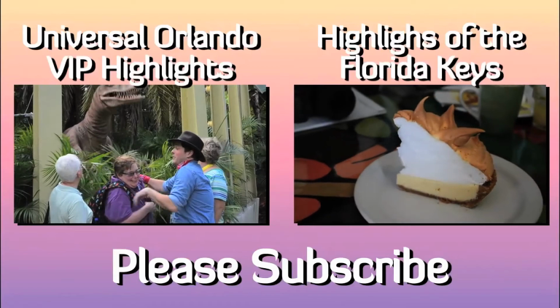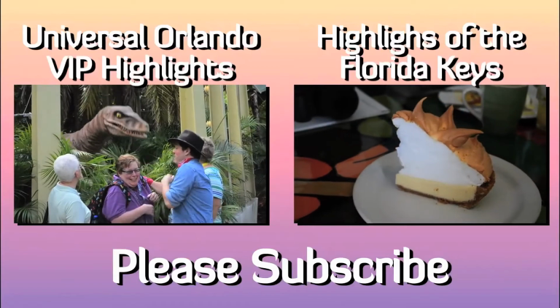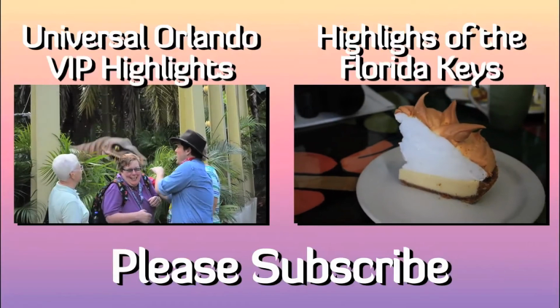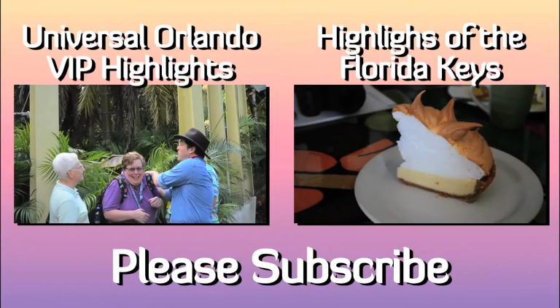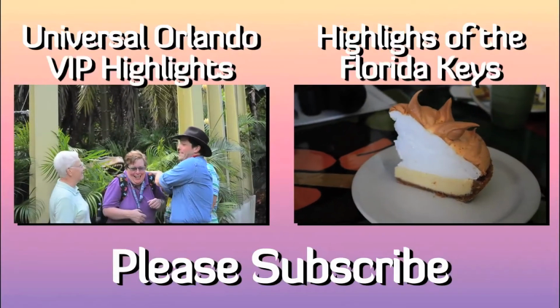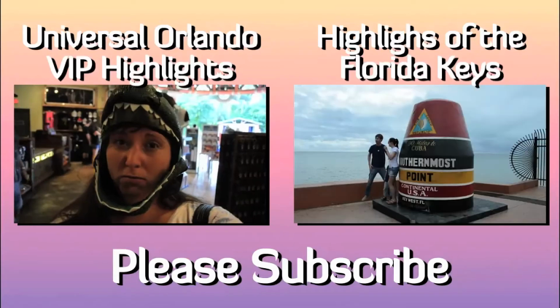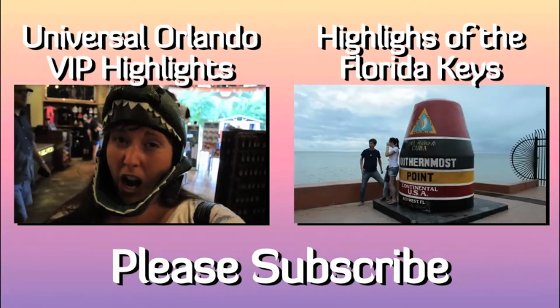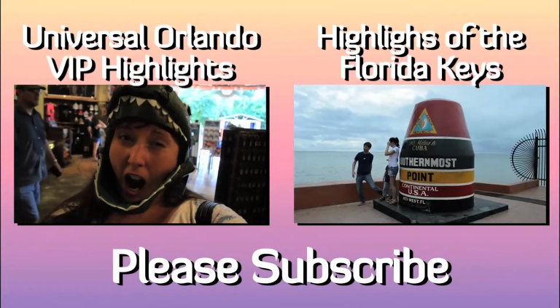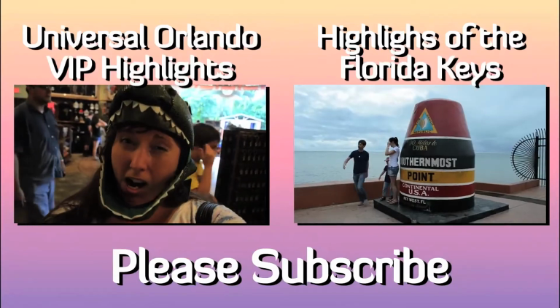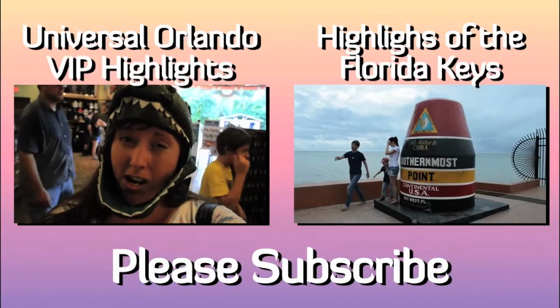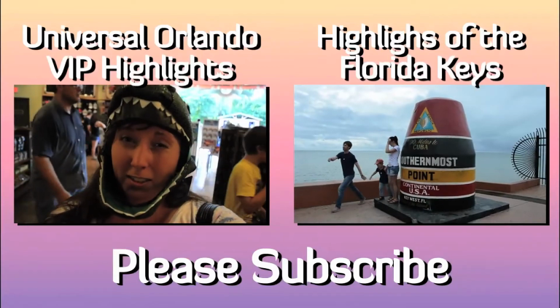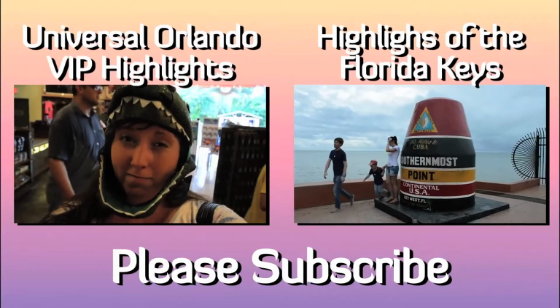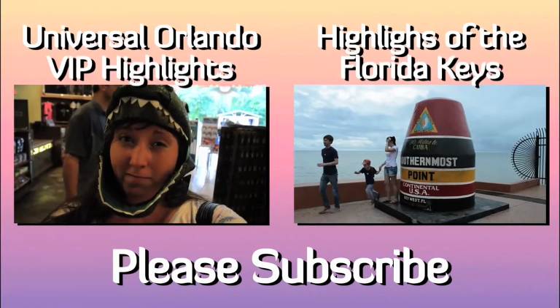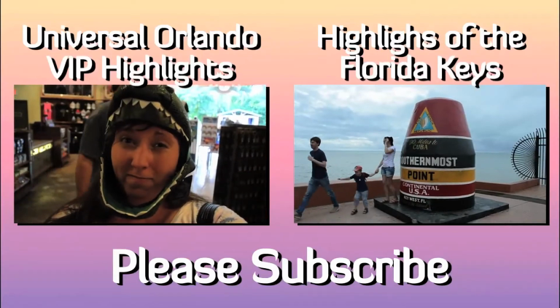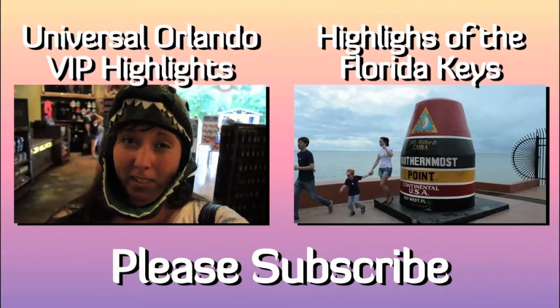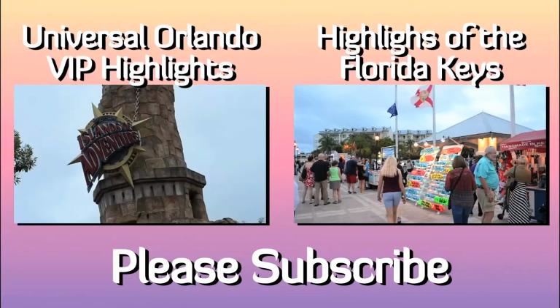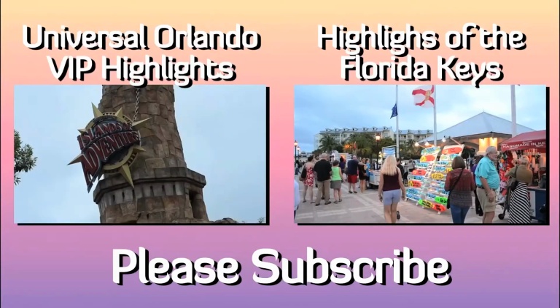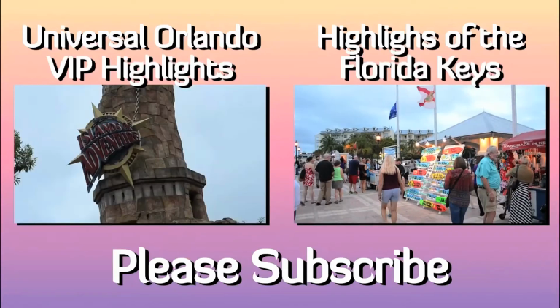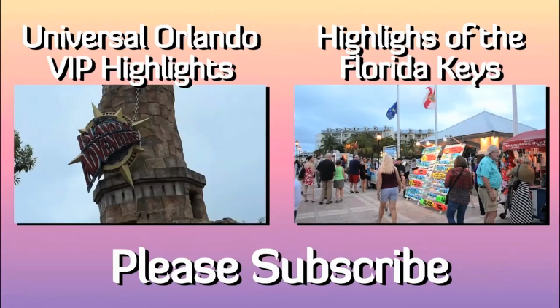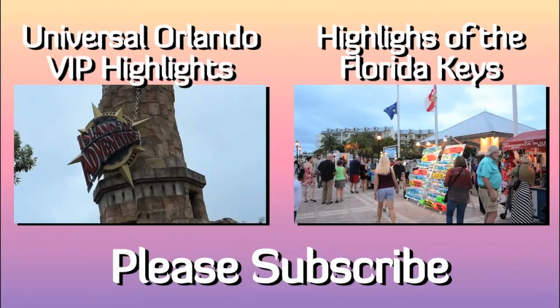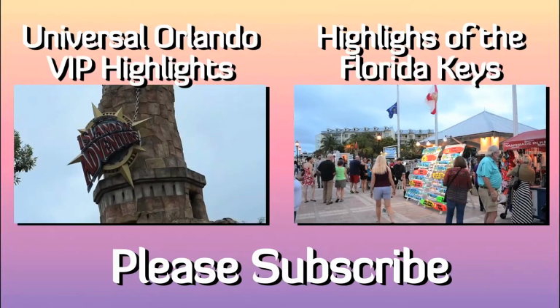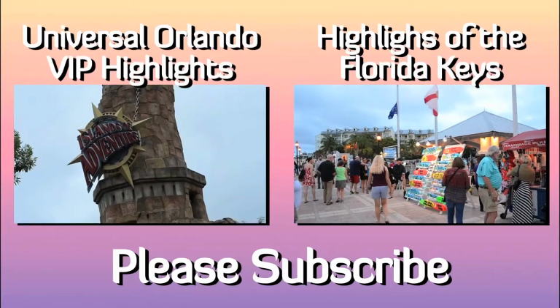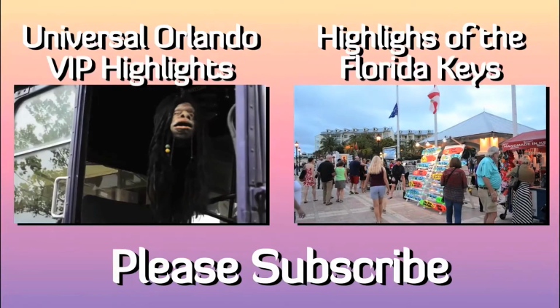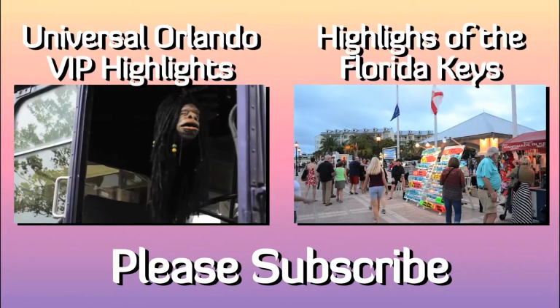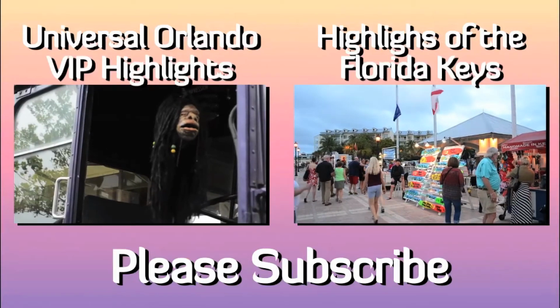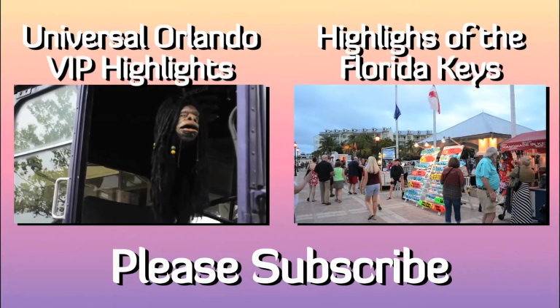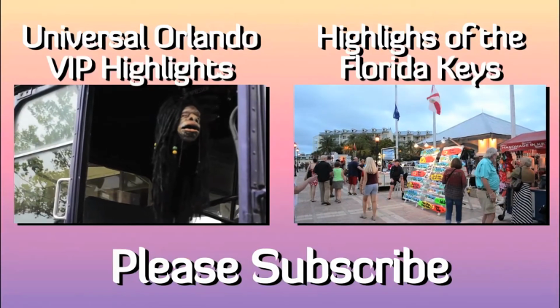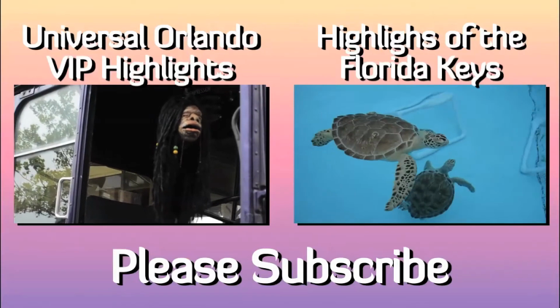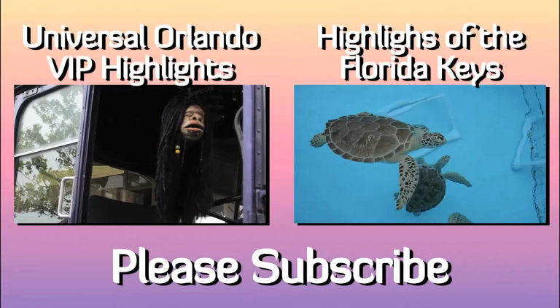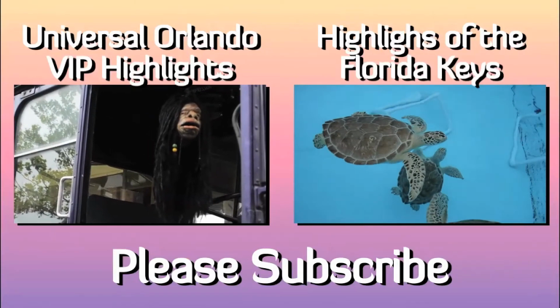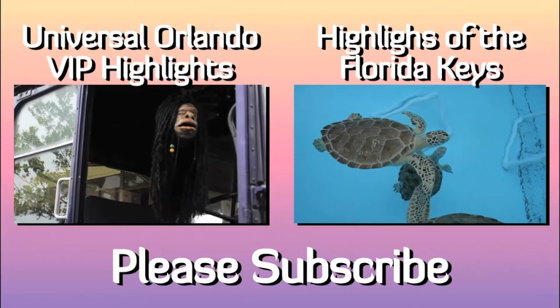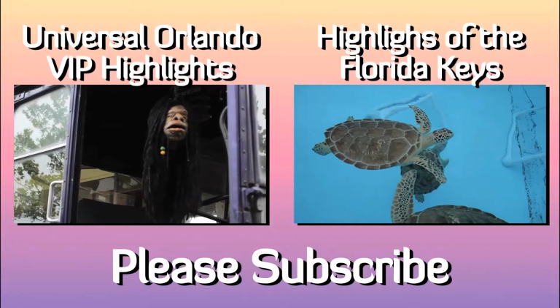To see more from Travel Yourself, watch one of these videos. Please don't forget to subscribe.